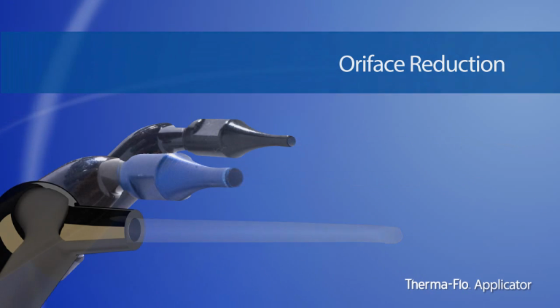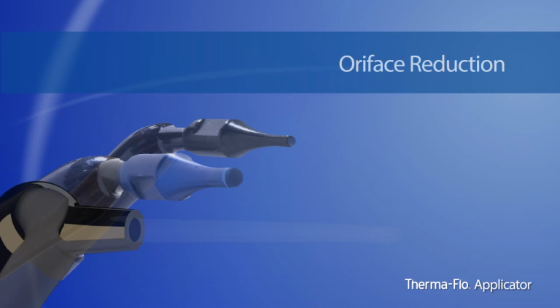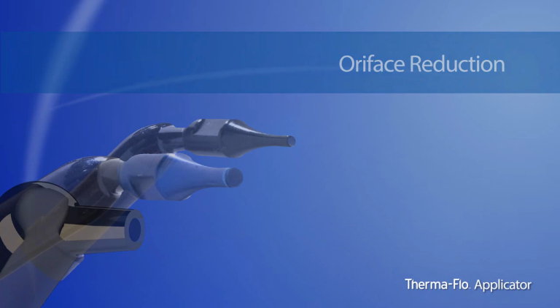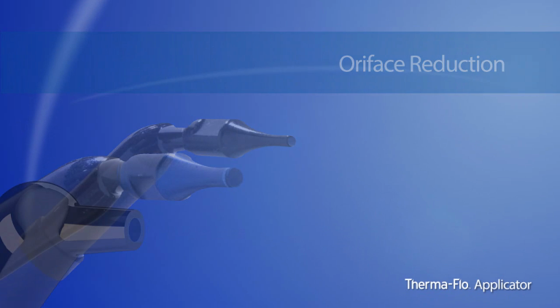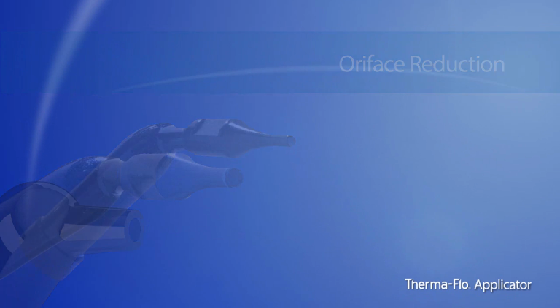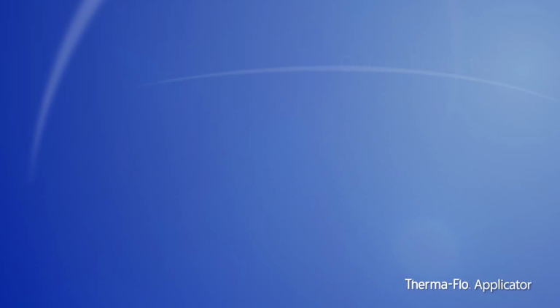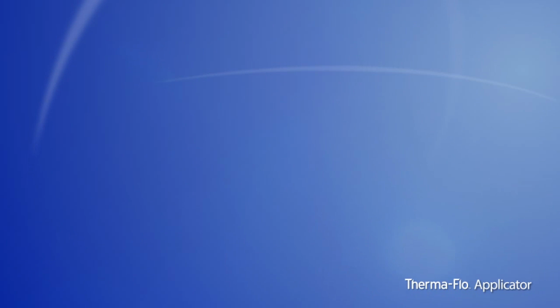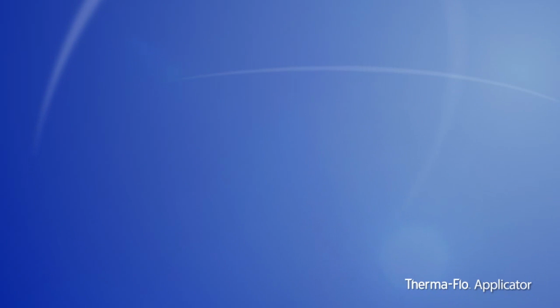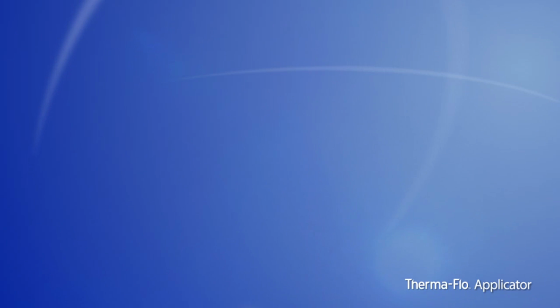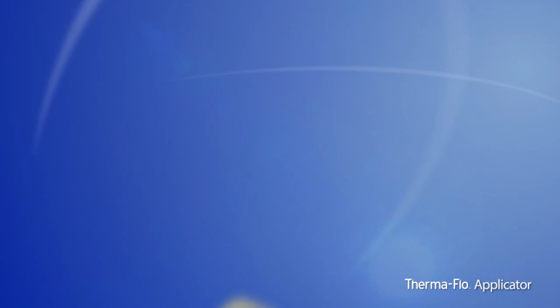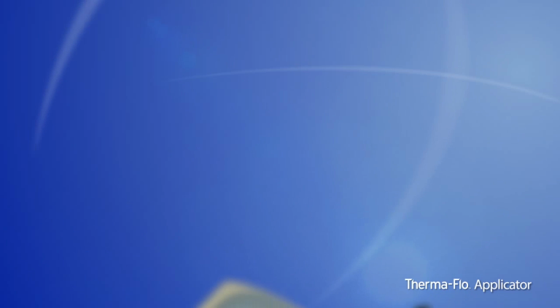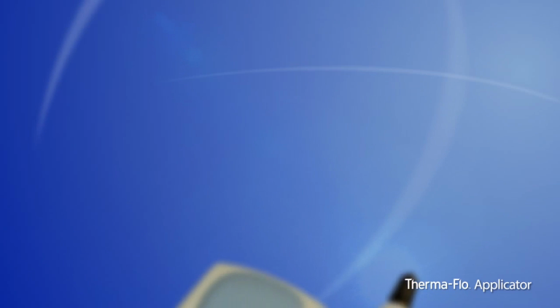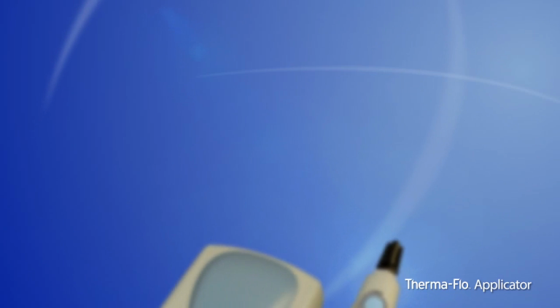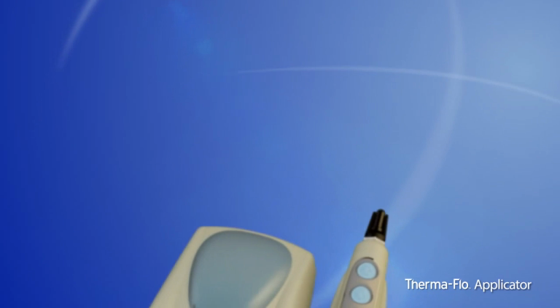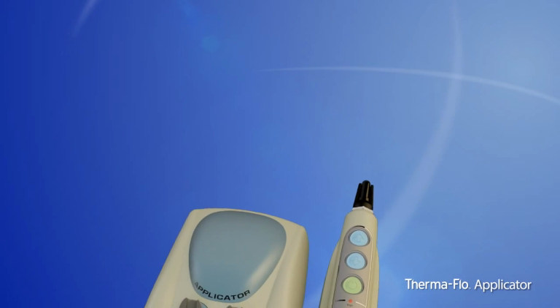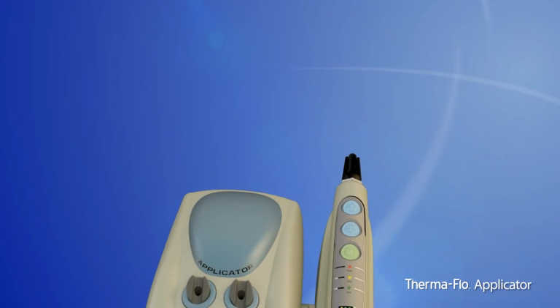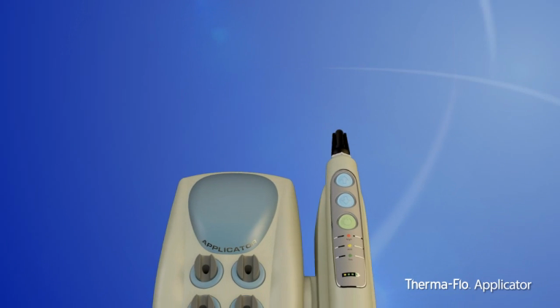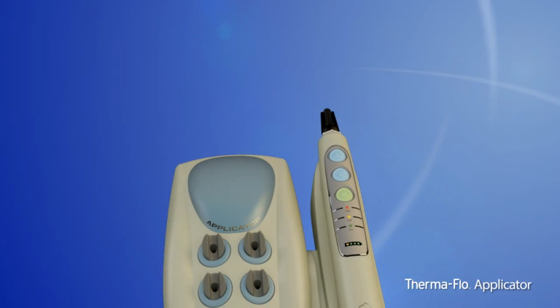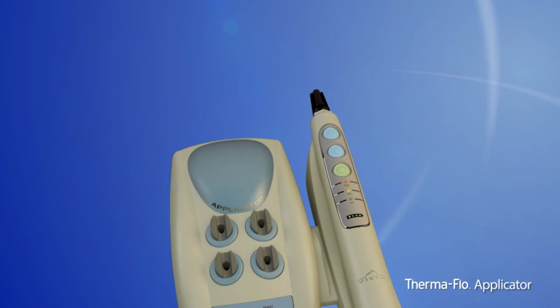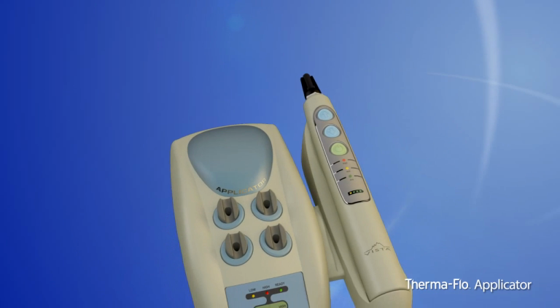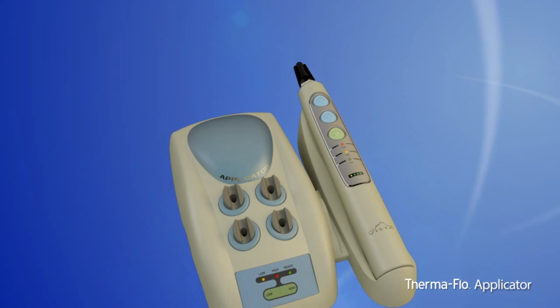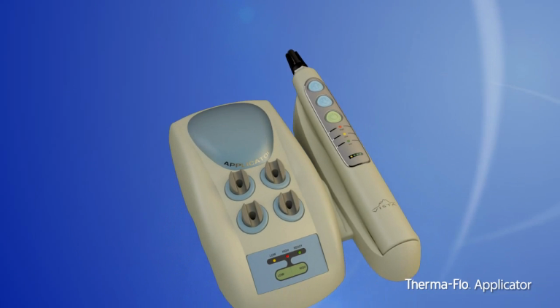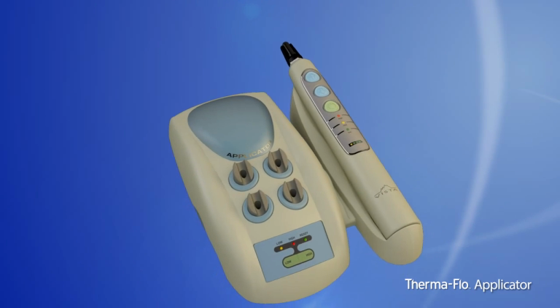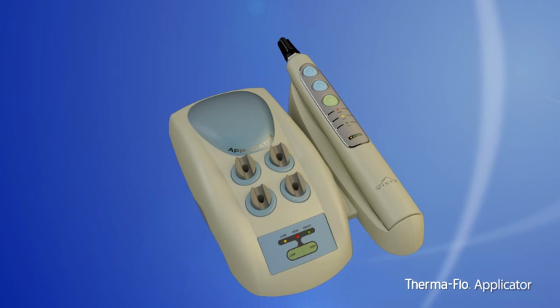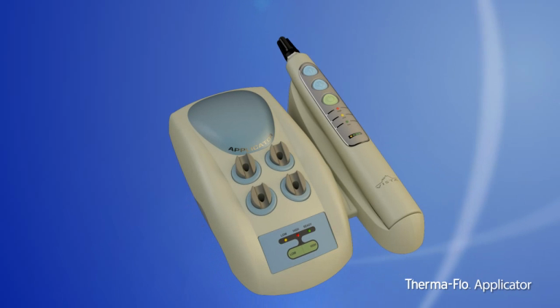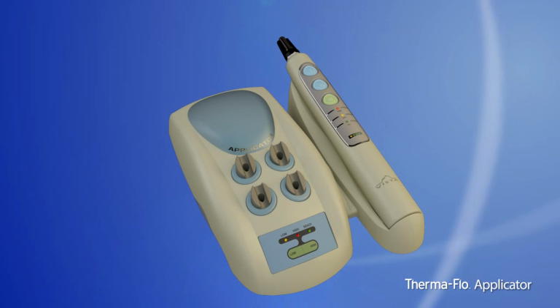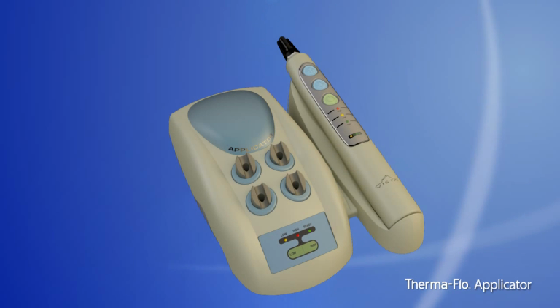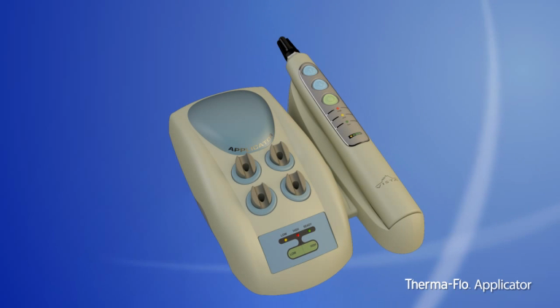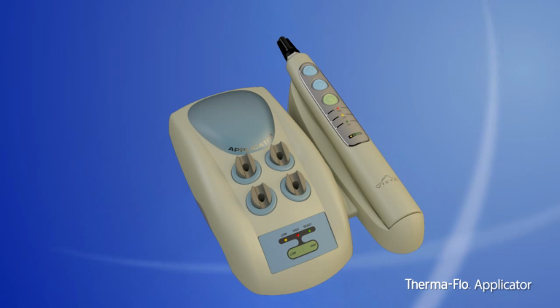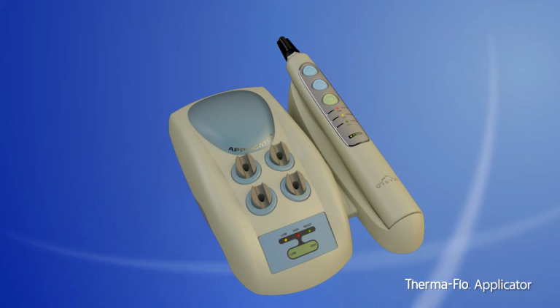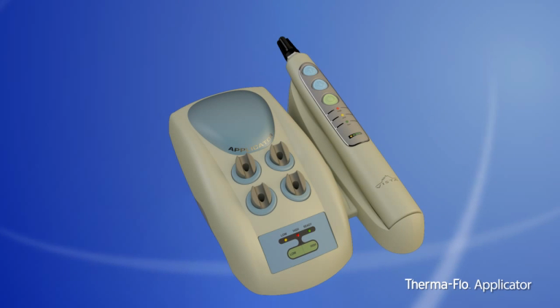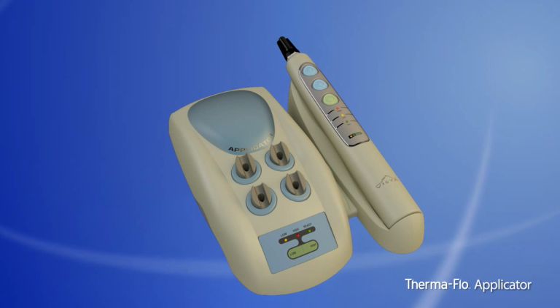Start heating up your composite delivery today with Vista Dental's Thermaflow composite applicator.